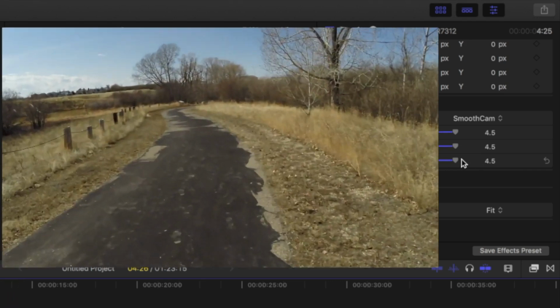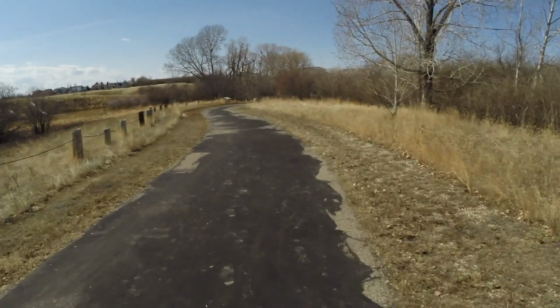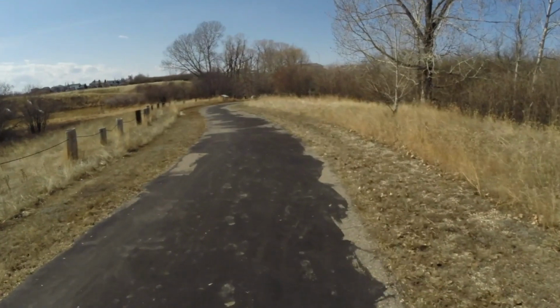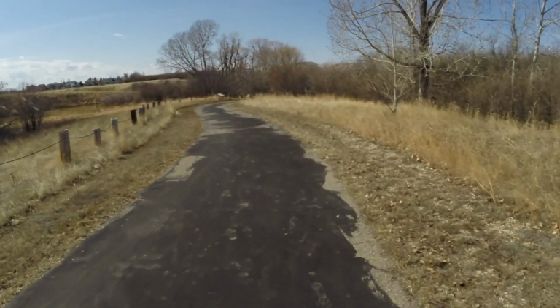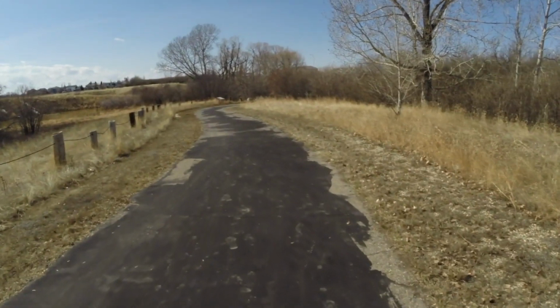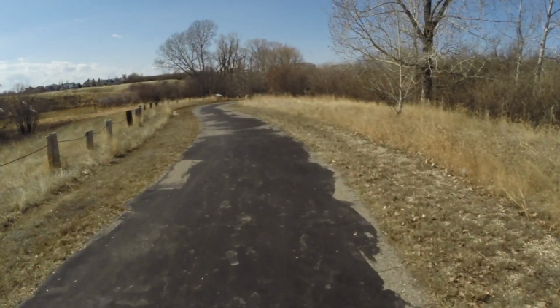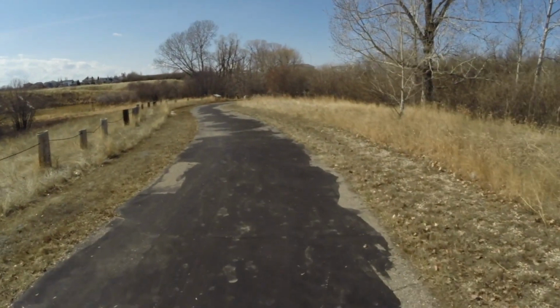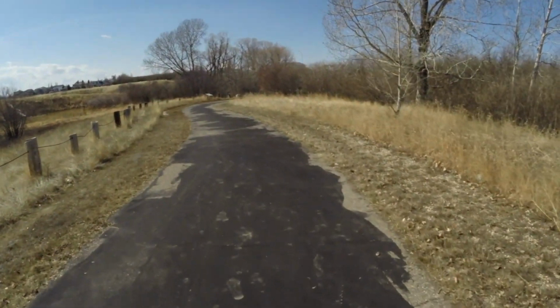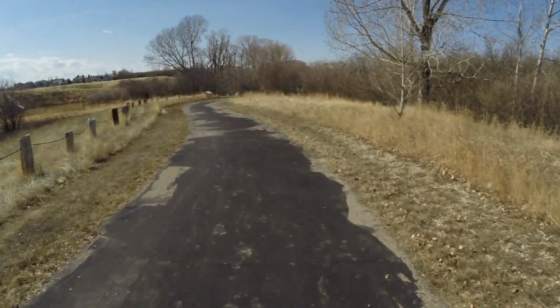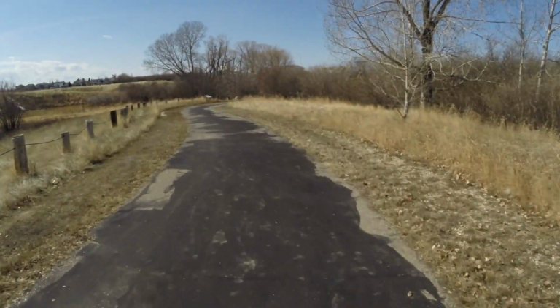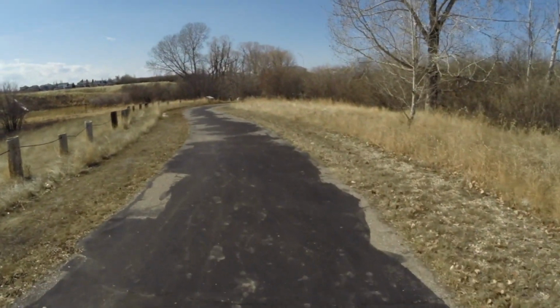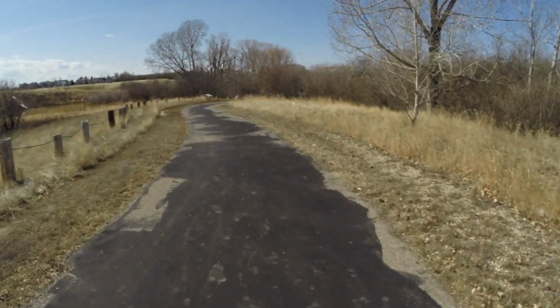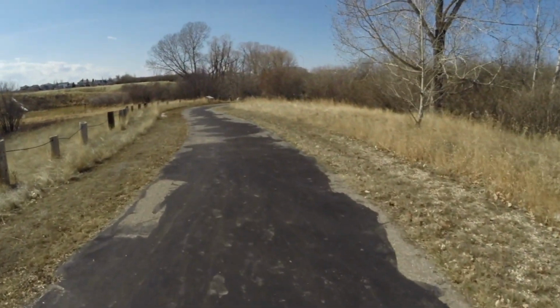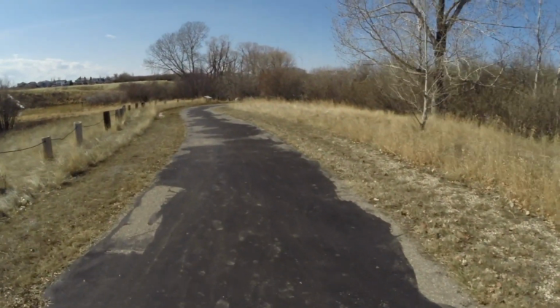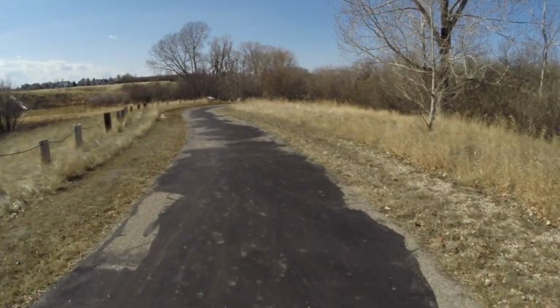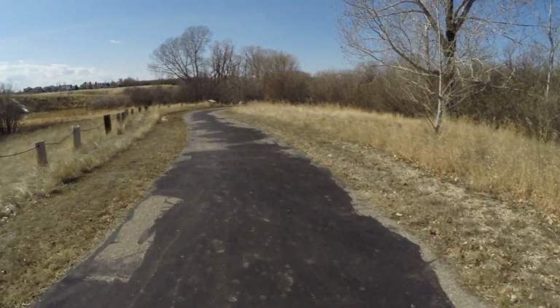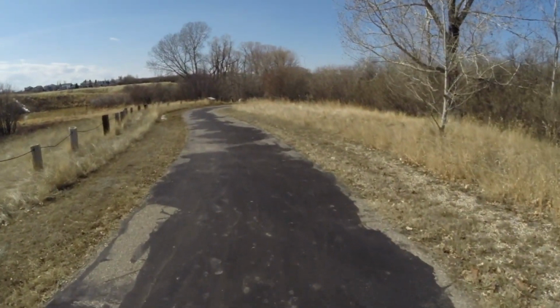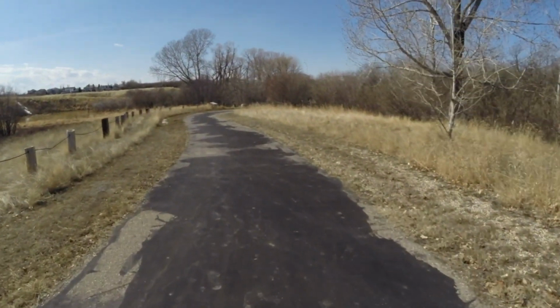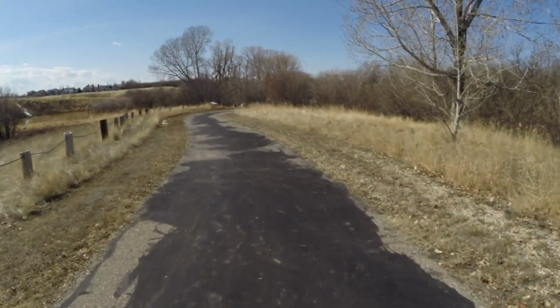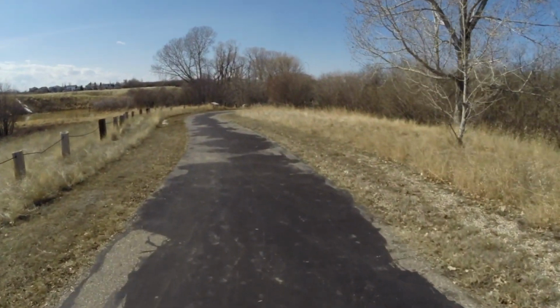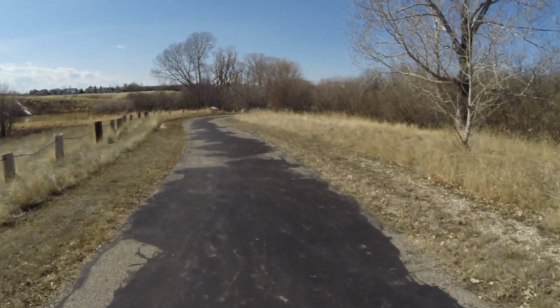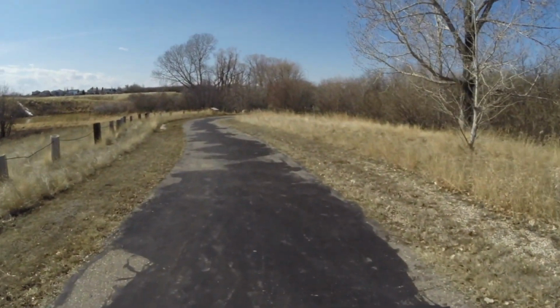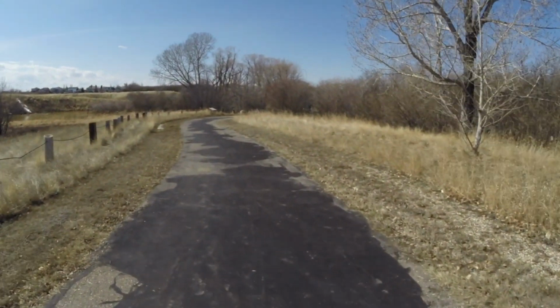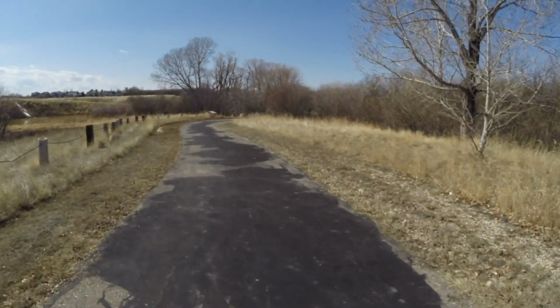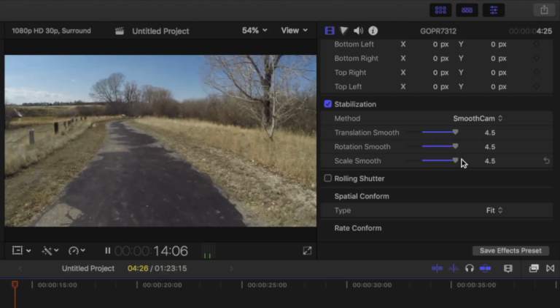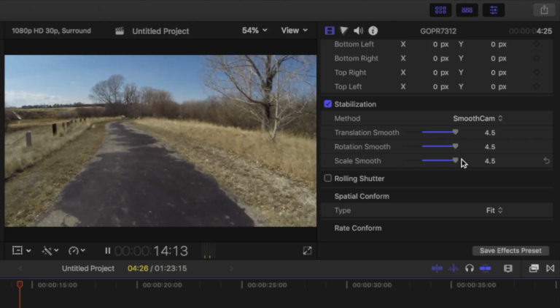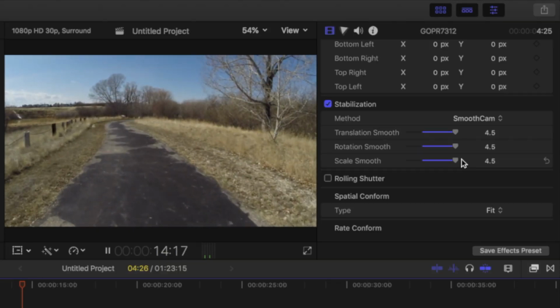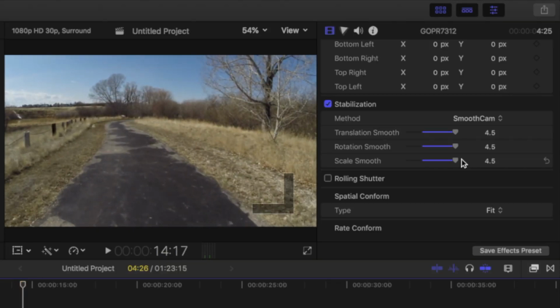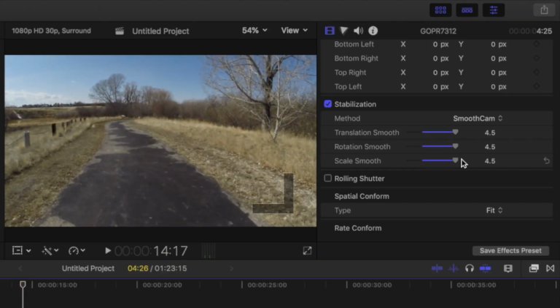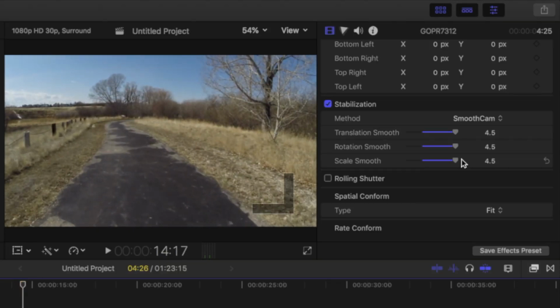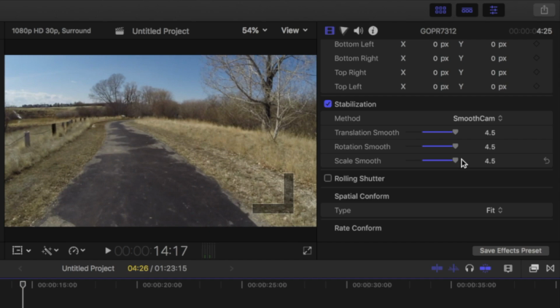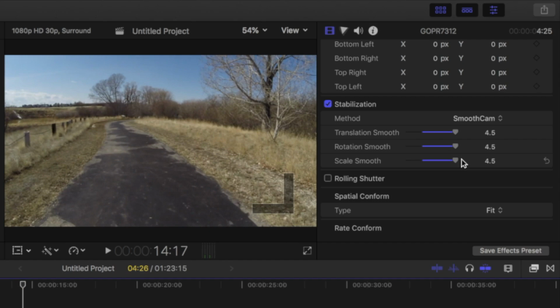The clip stabilized in Final Cut Pro adds a little bit of image distortion to the clip, almost like a rolling shutter effect.